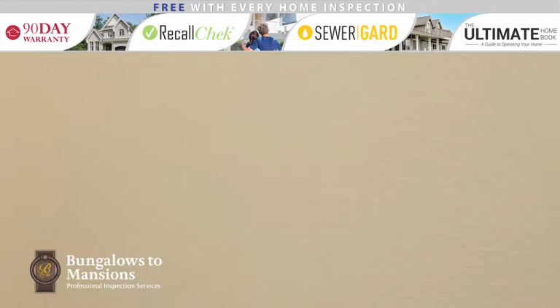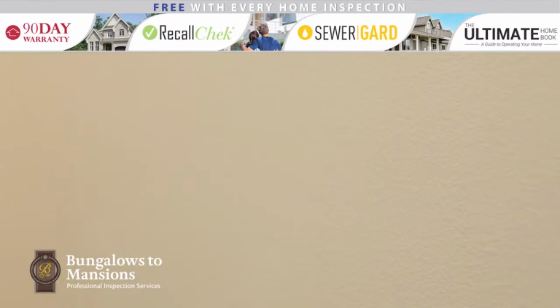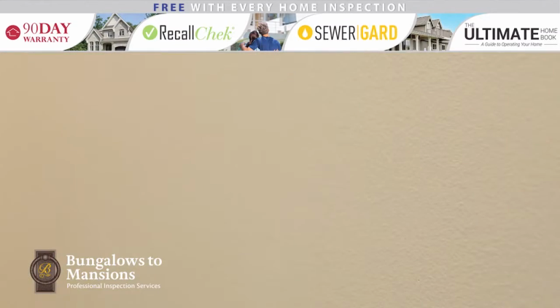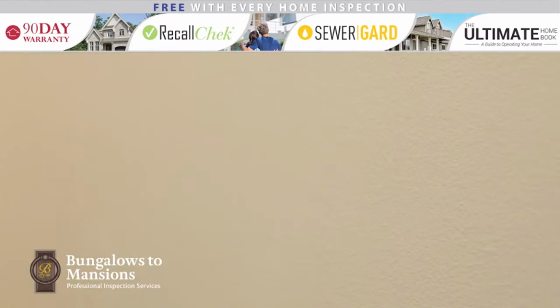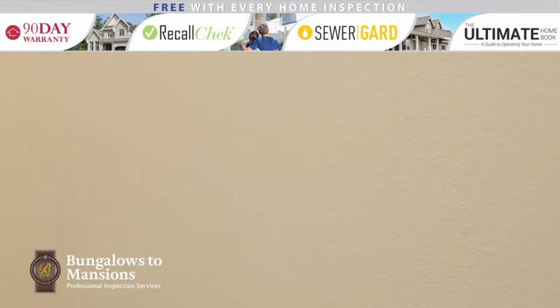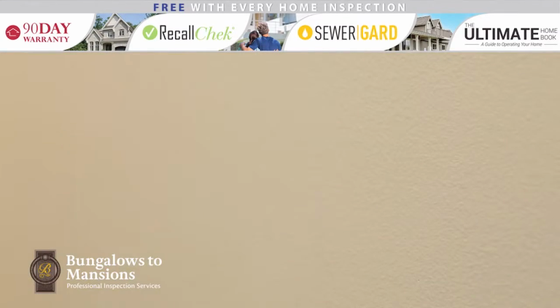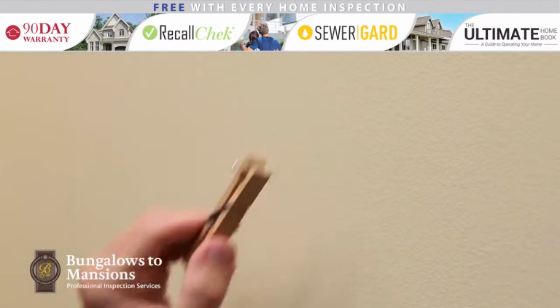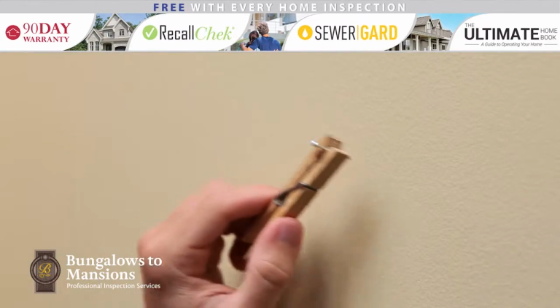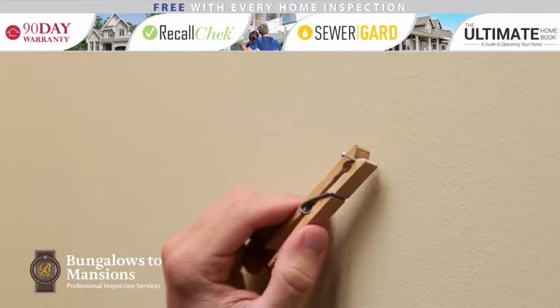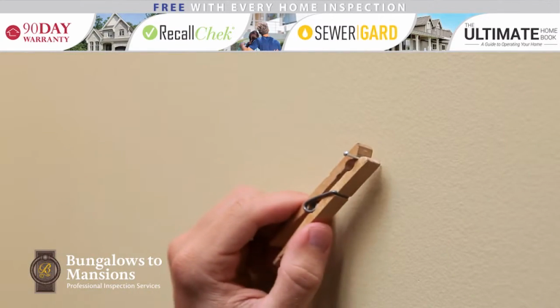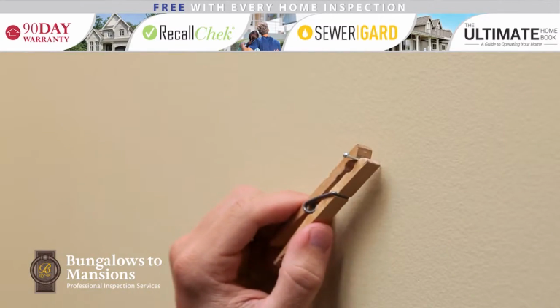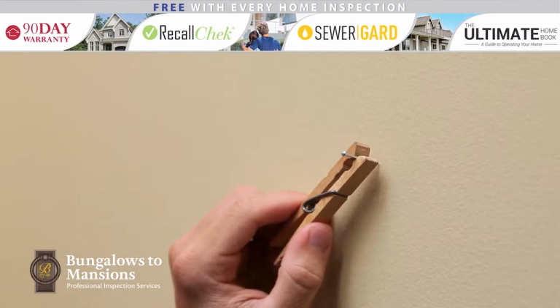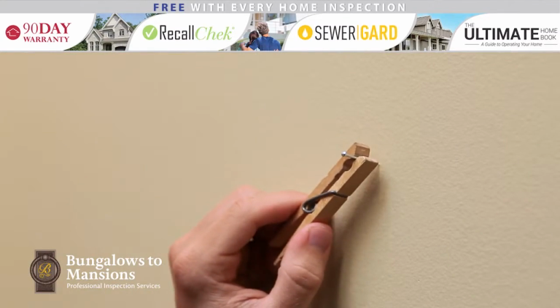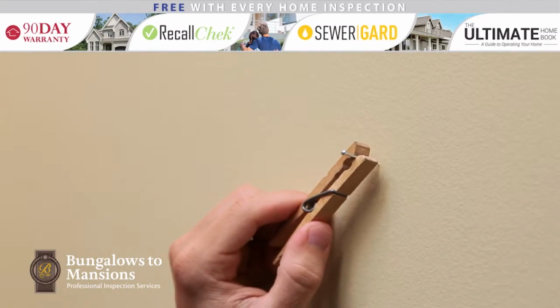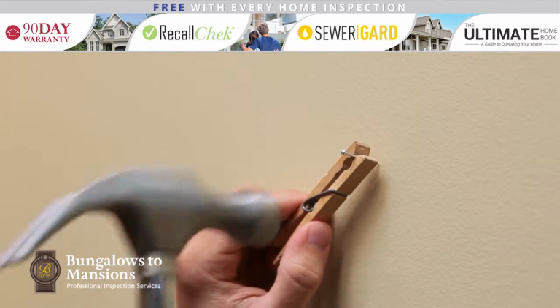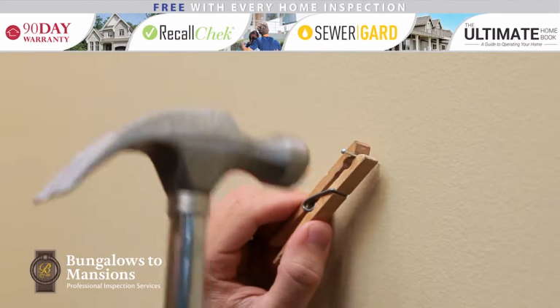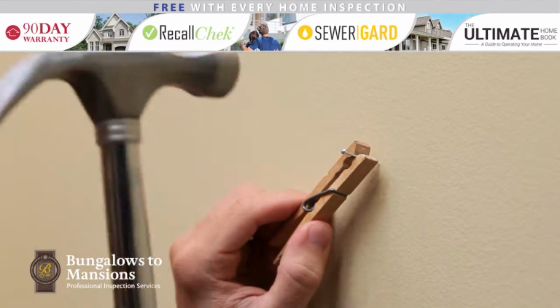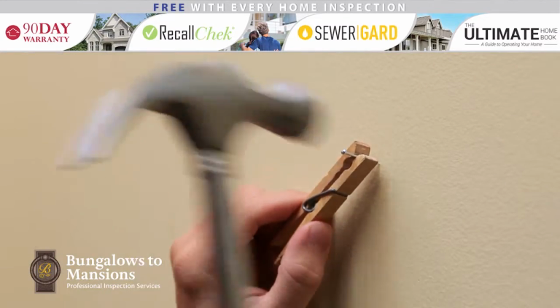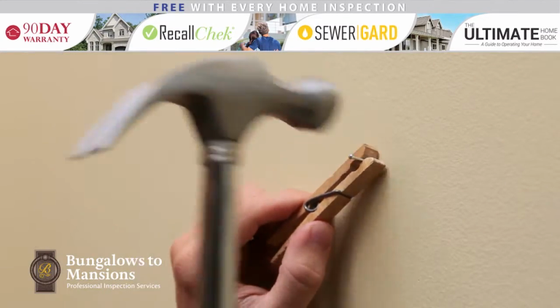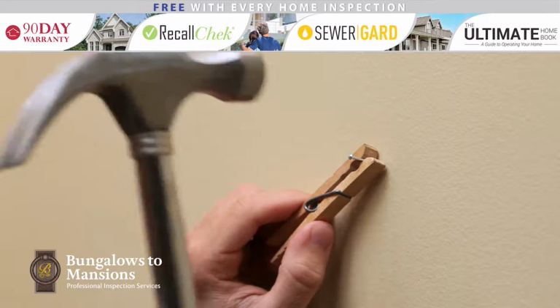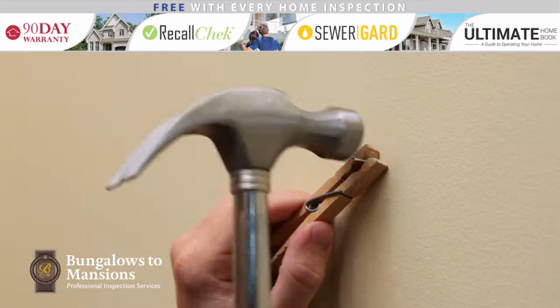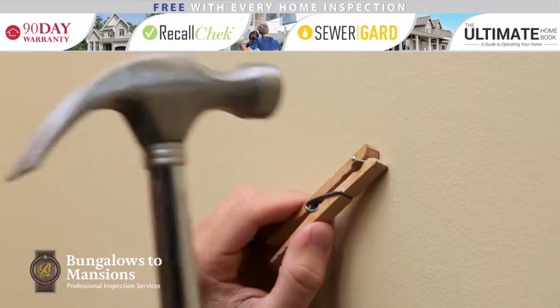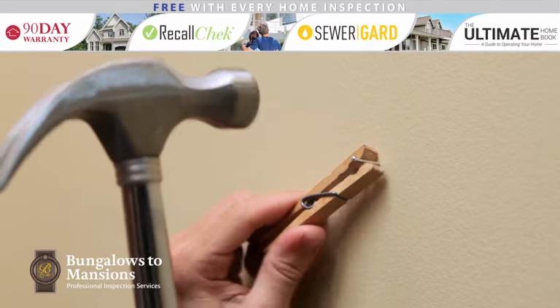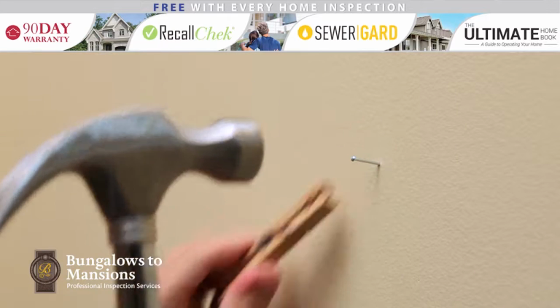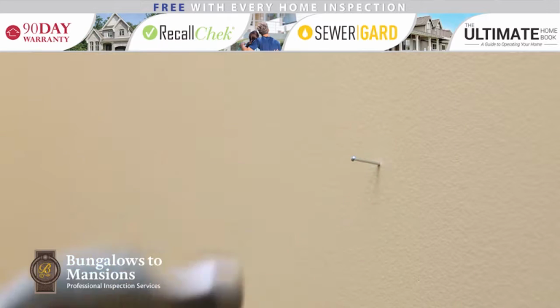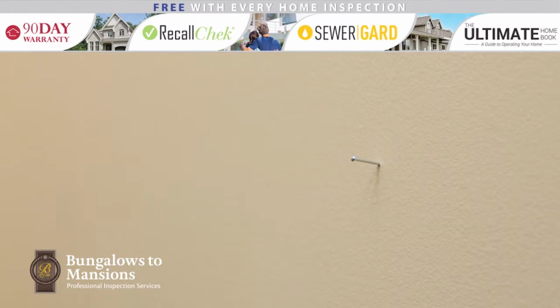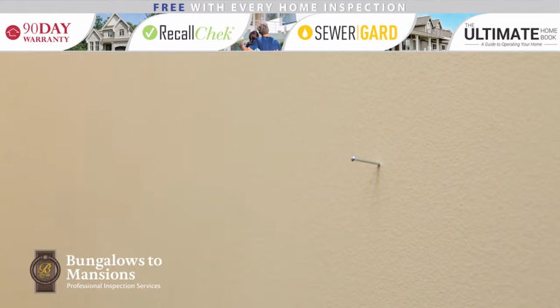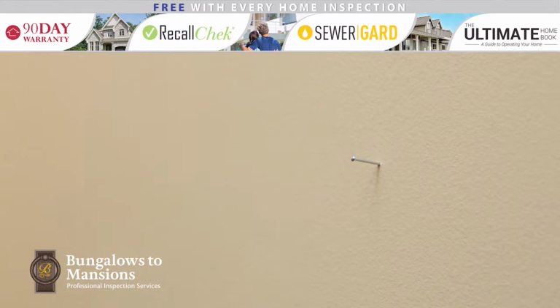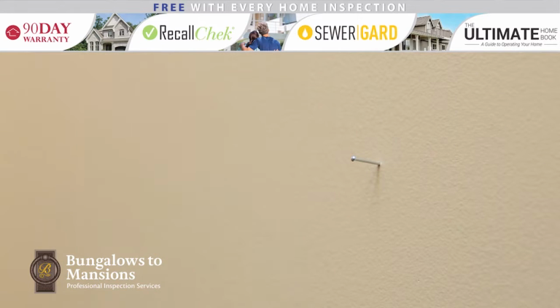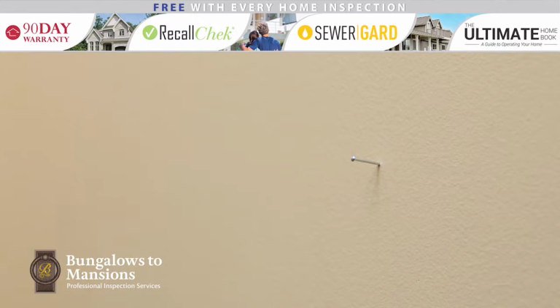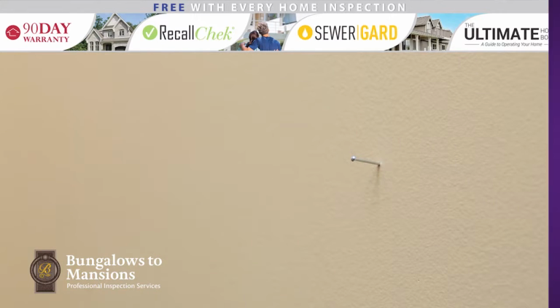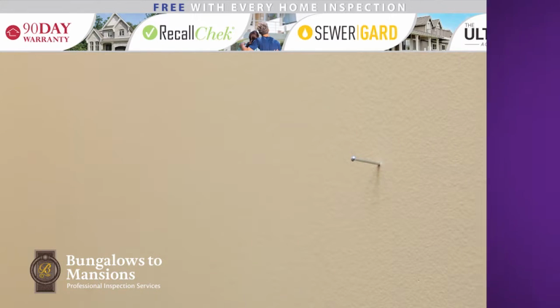Finally, use a clothespin to hold small nails while hammering. Your fingers will appreciate it.